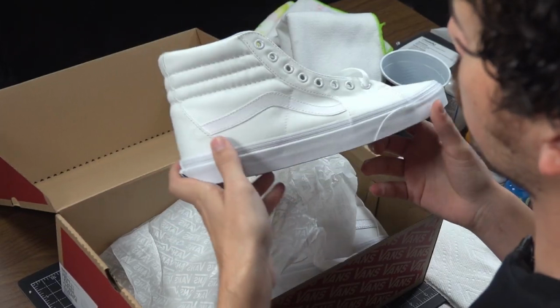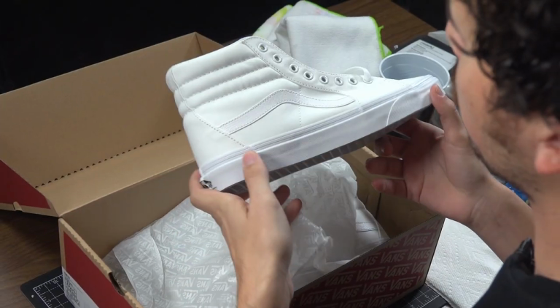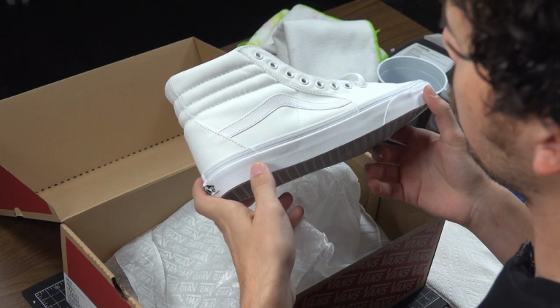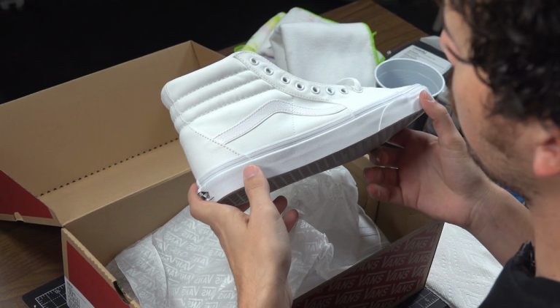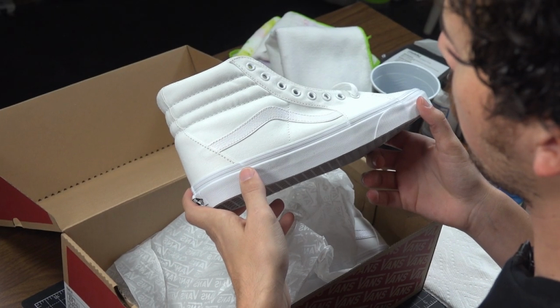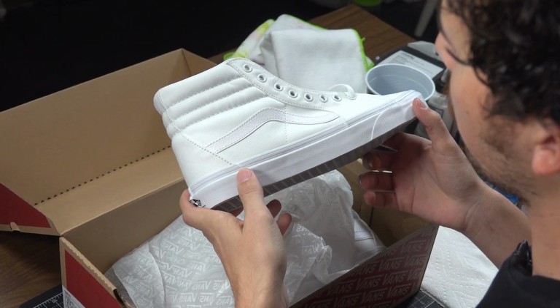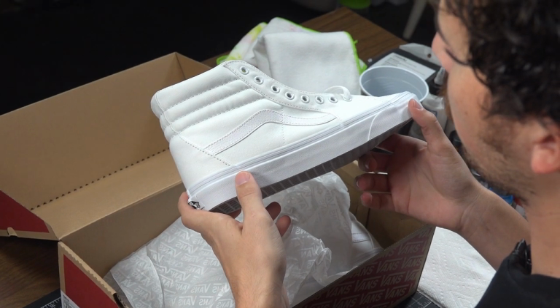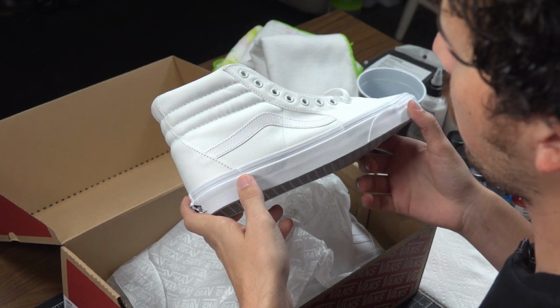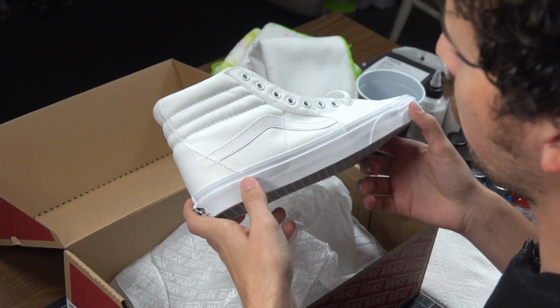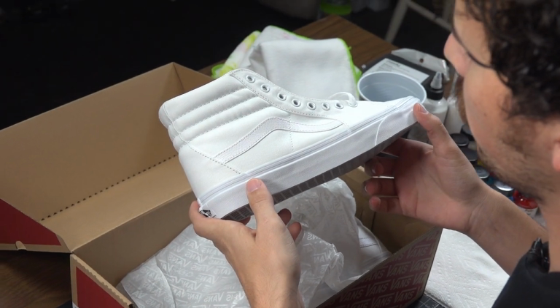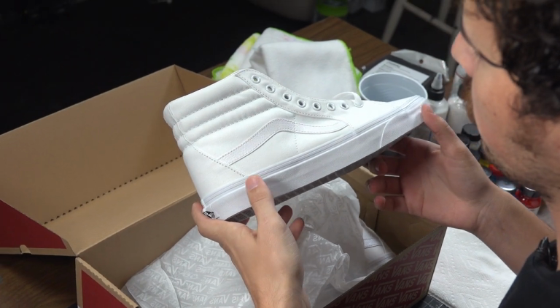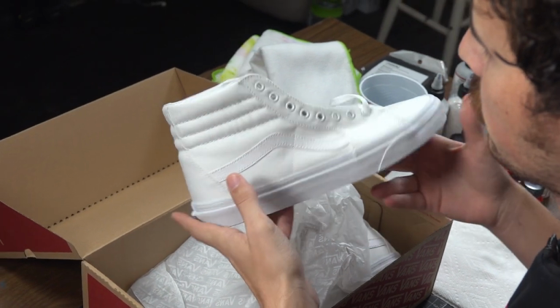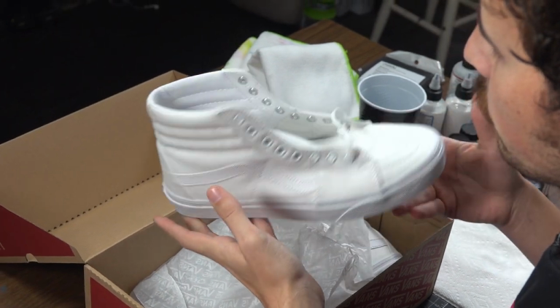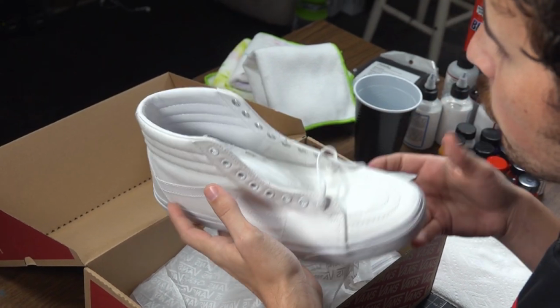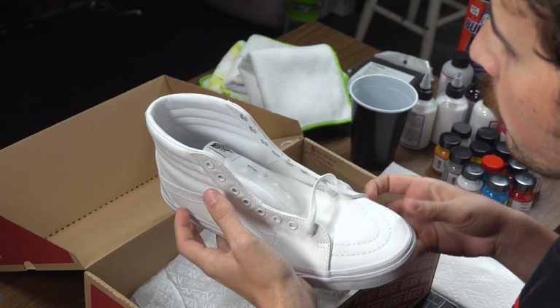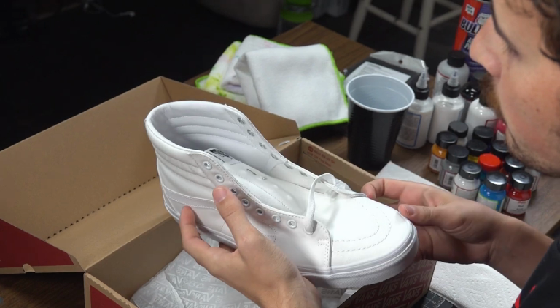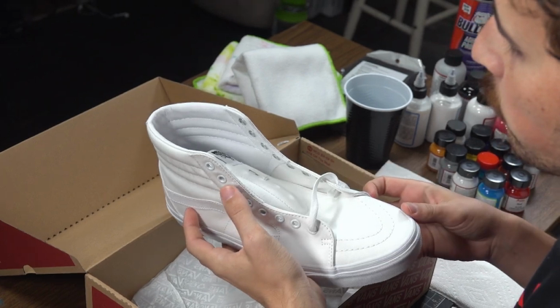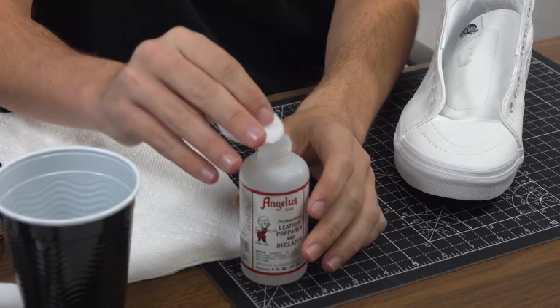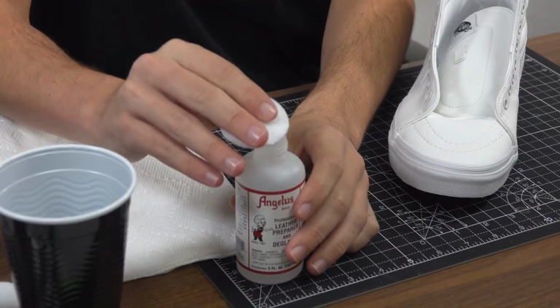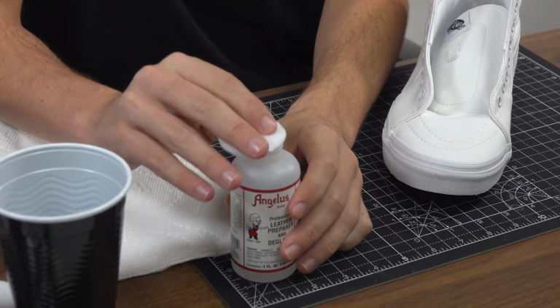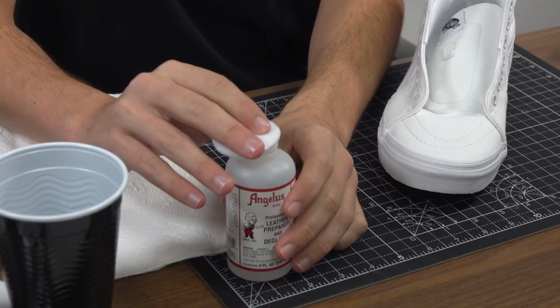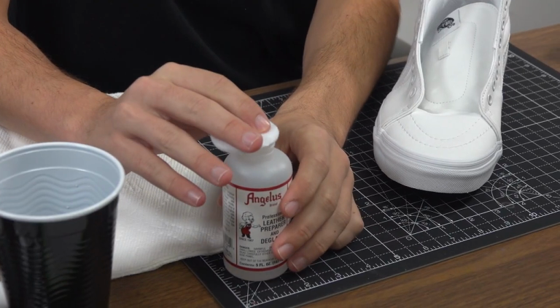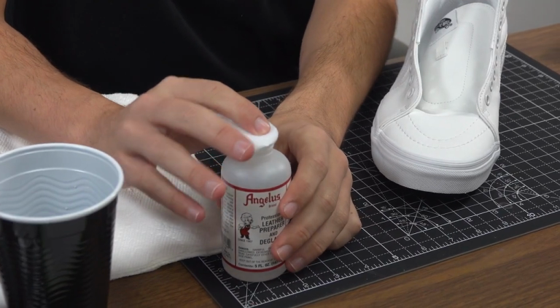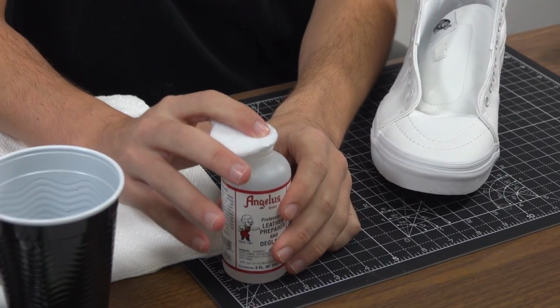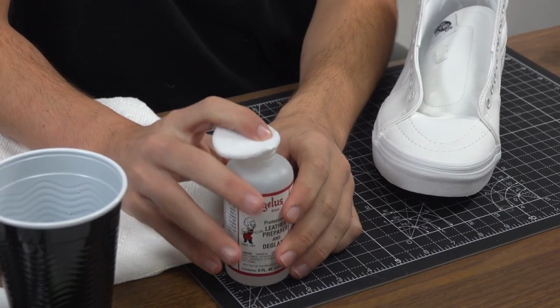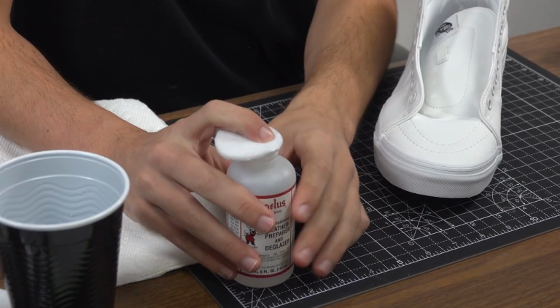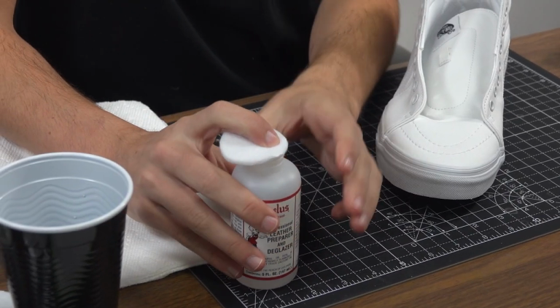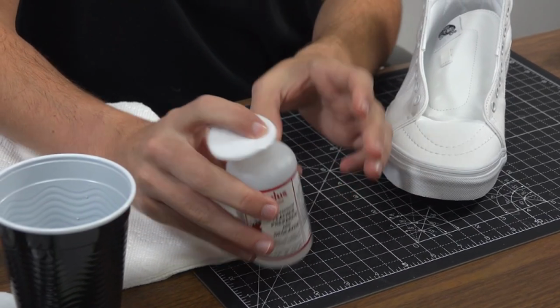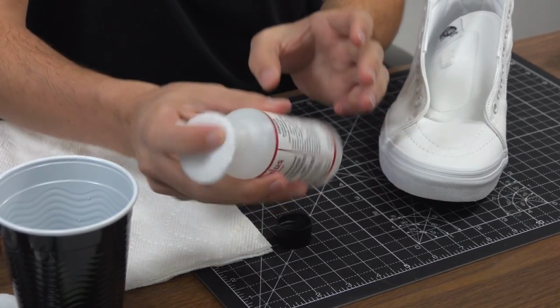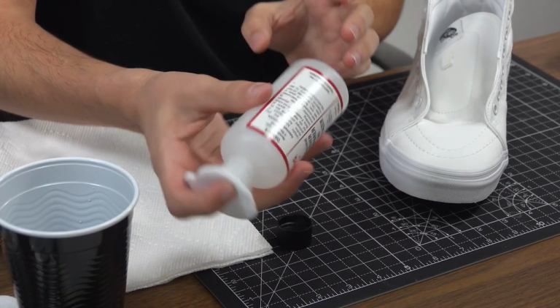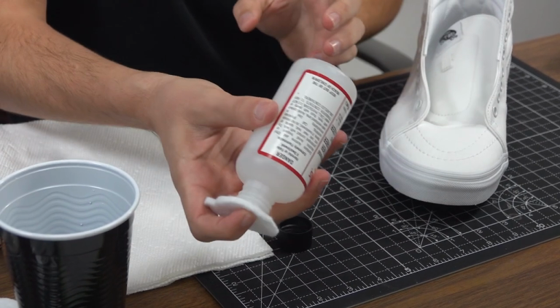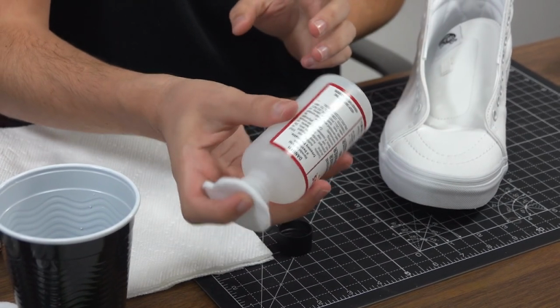Today we're working with a pair of Vans Skate Highs. They're mostly canvas but there are a few leather areas that we're going to prep real quick.